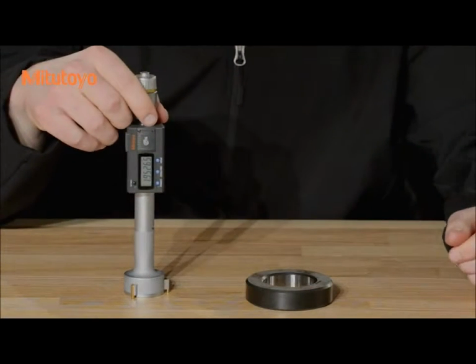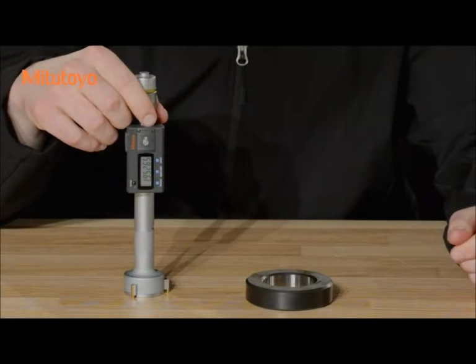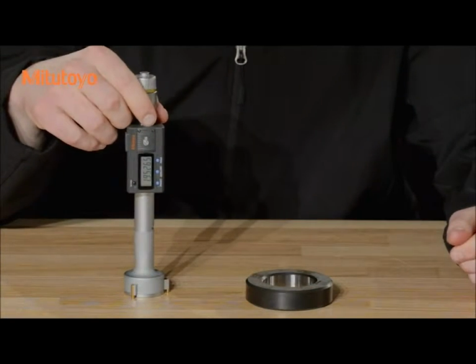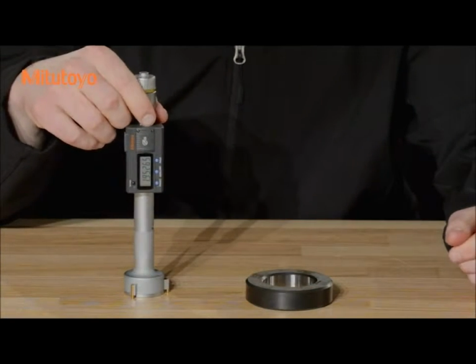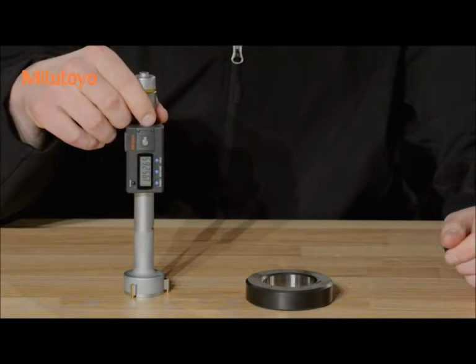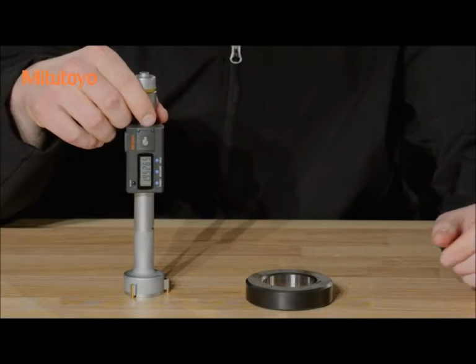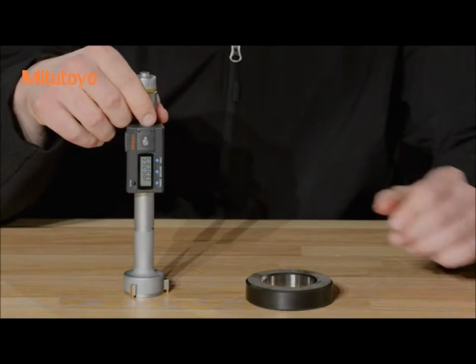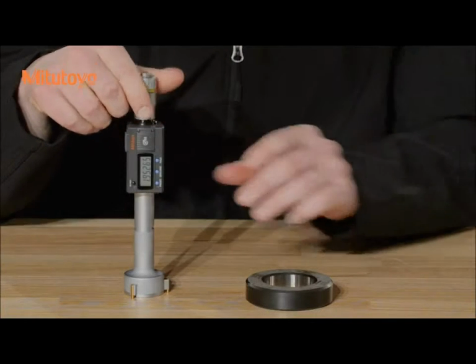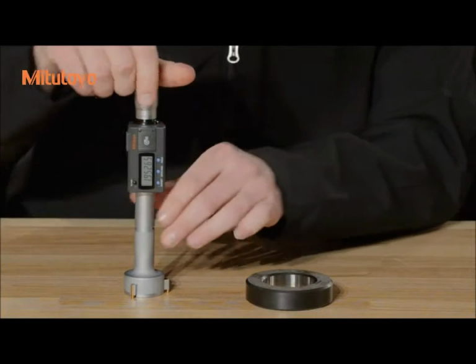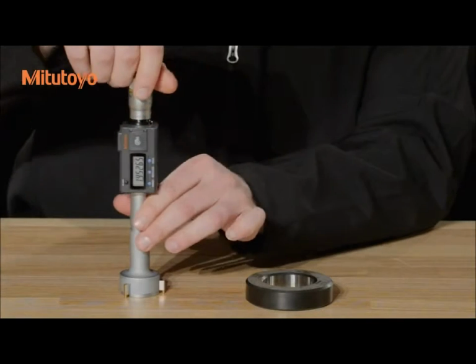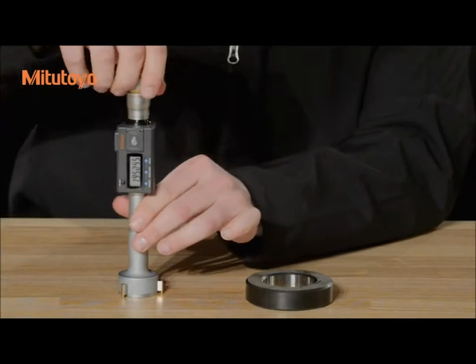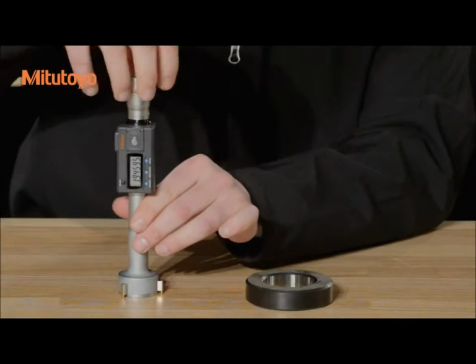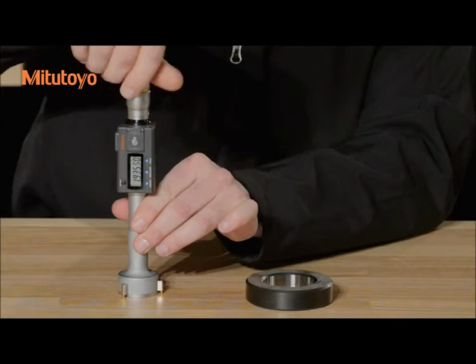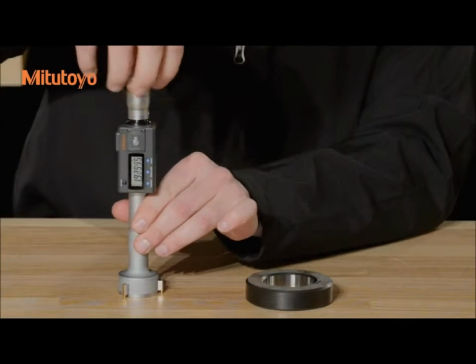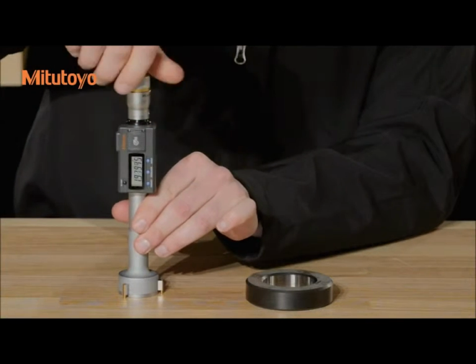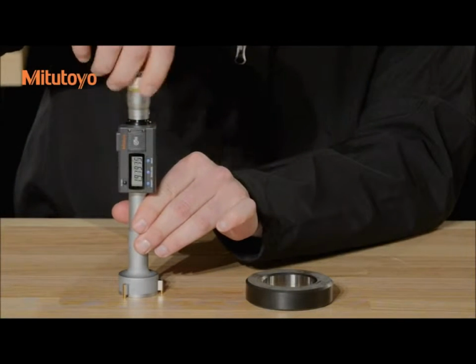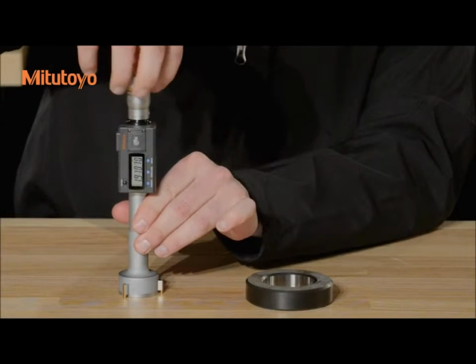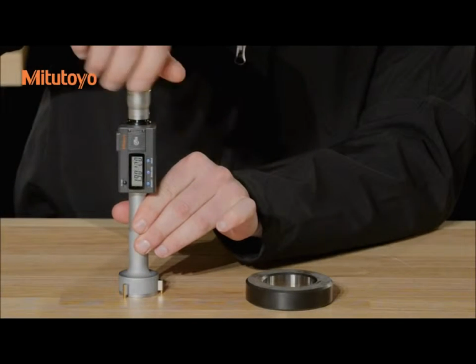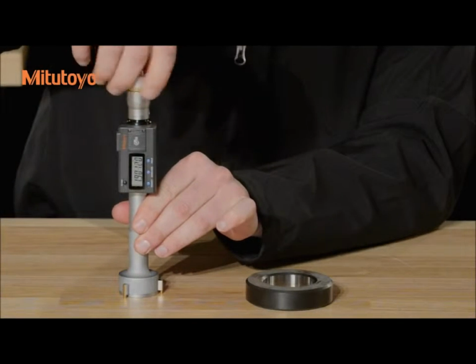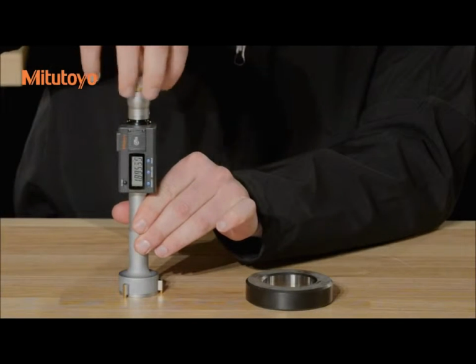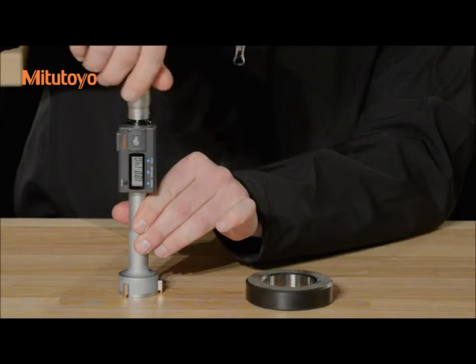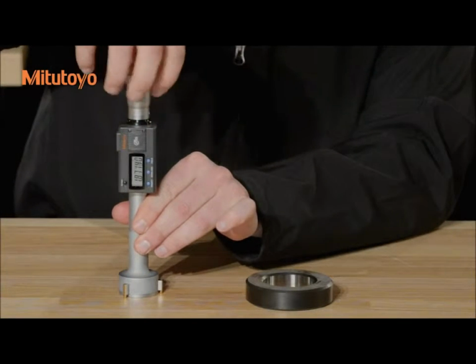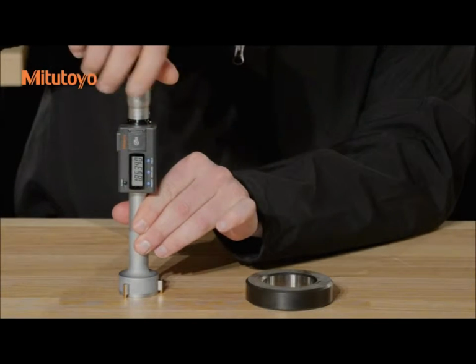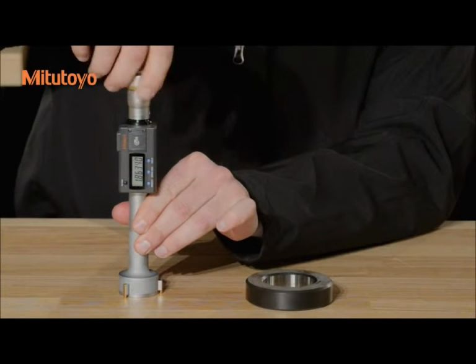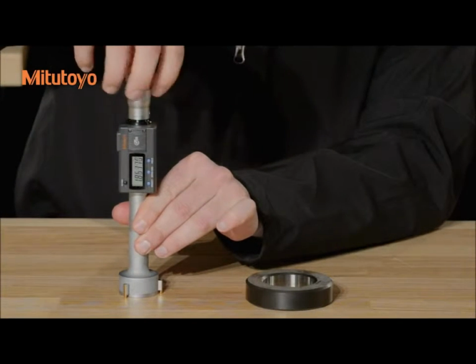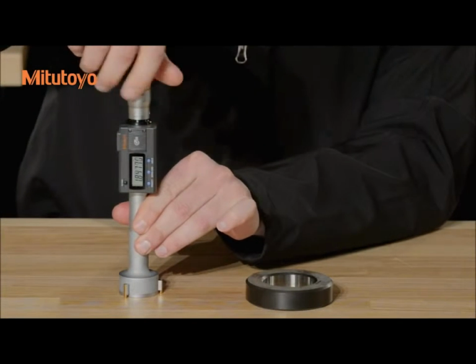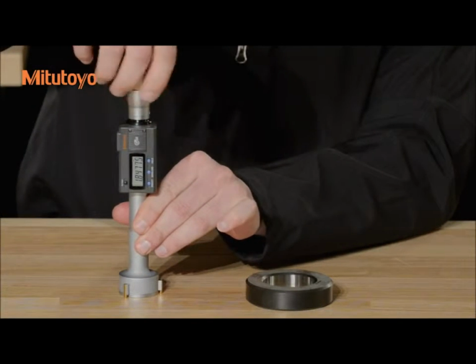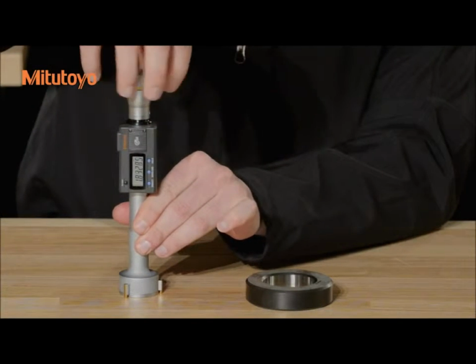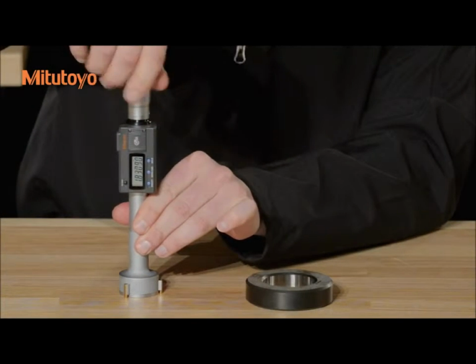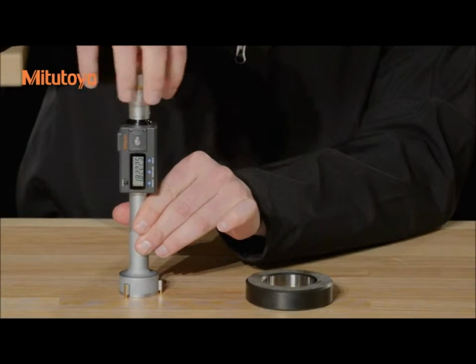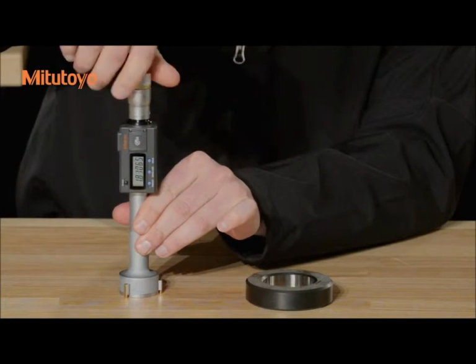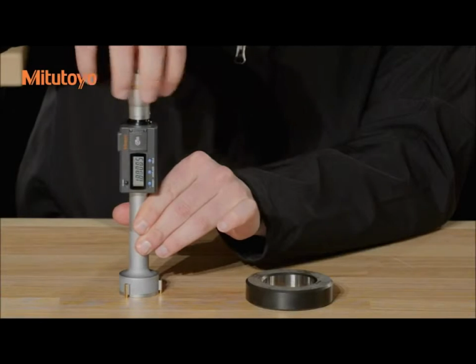When retracting the spindle, be sure to stop once you feel resistance. Failure to do so can damage your gauge.